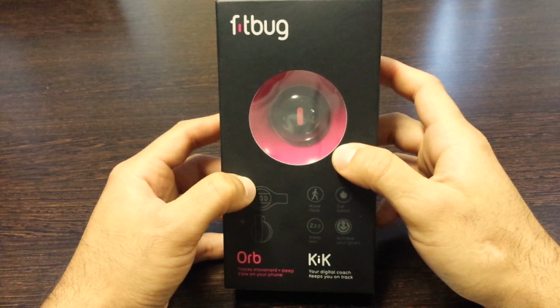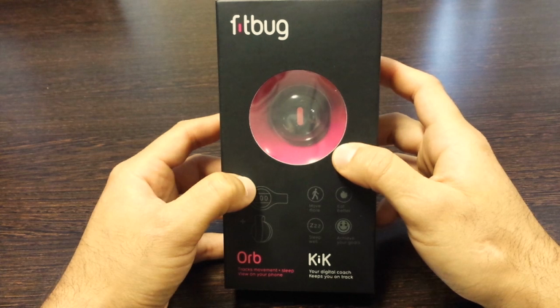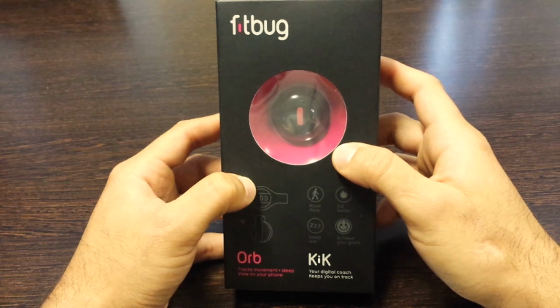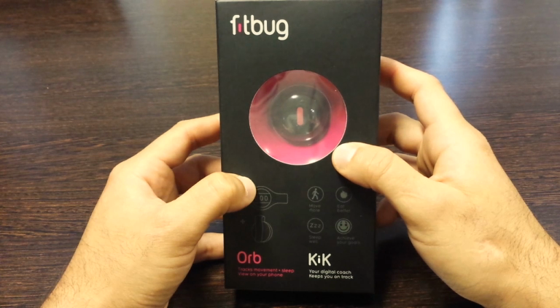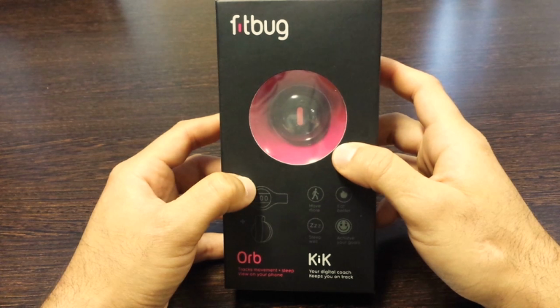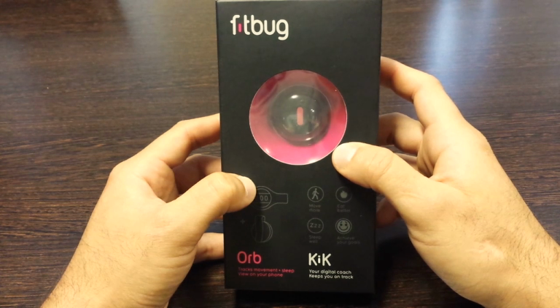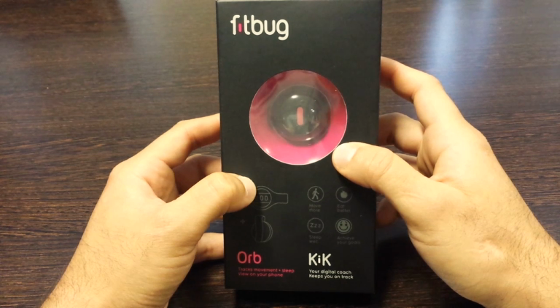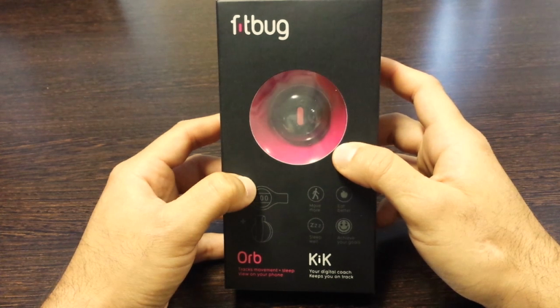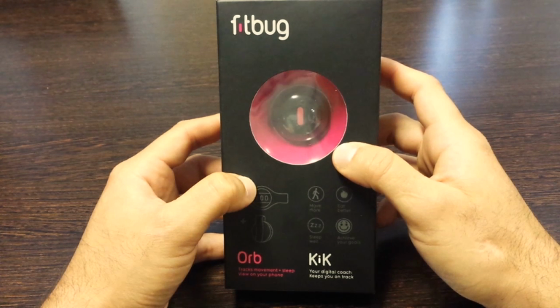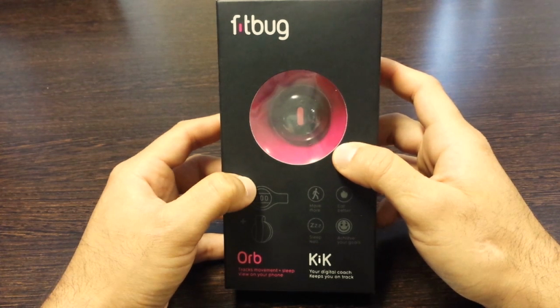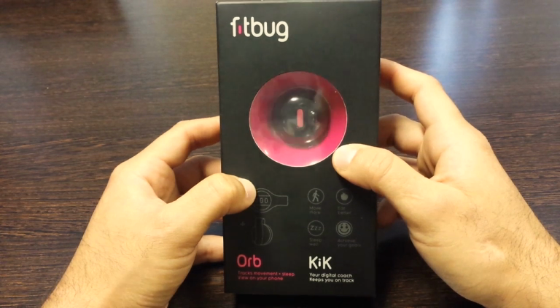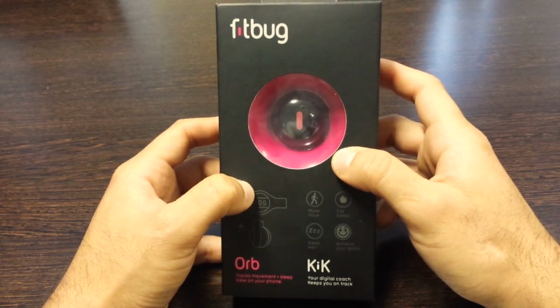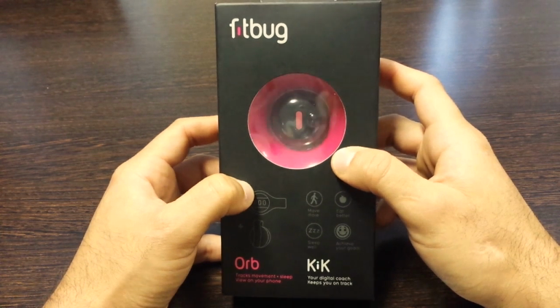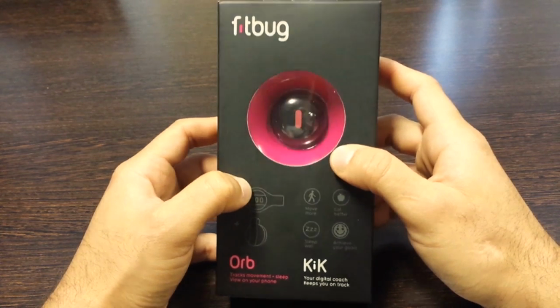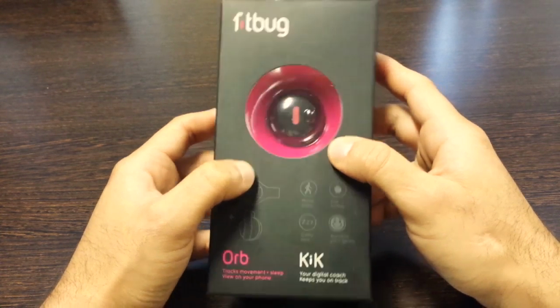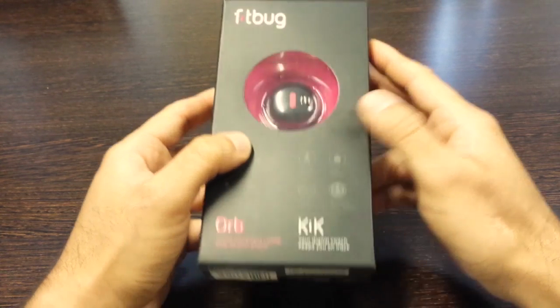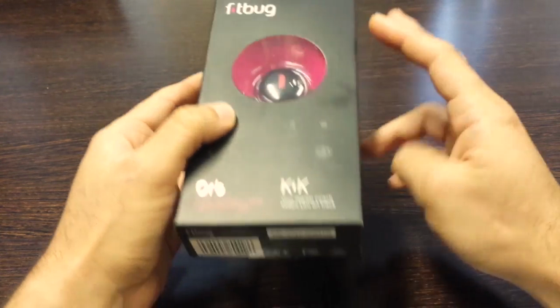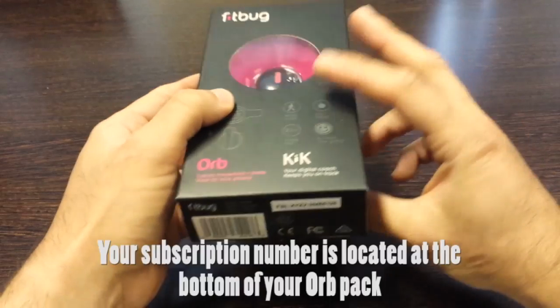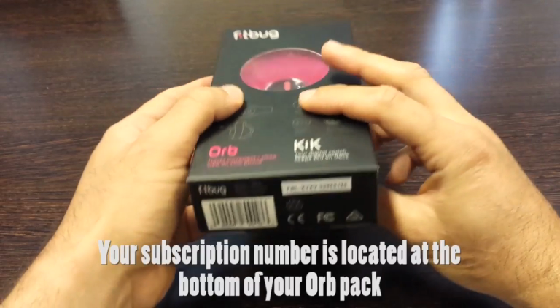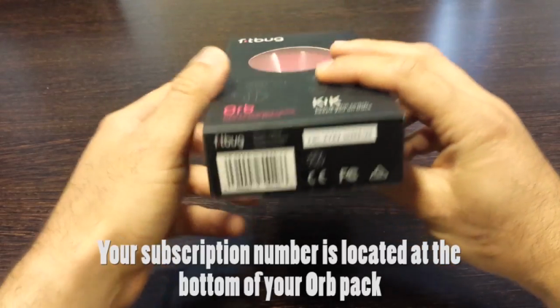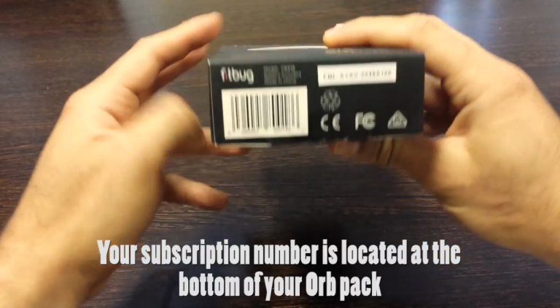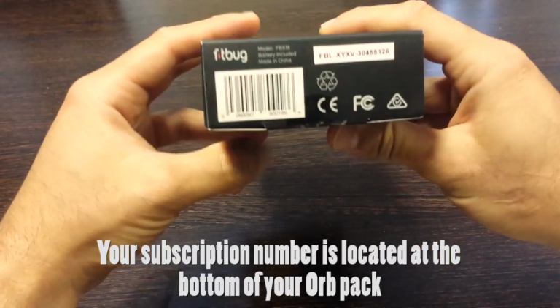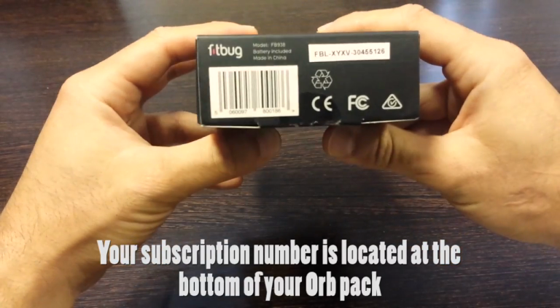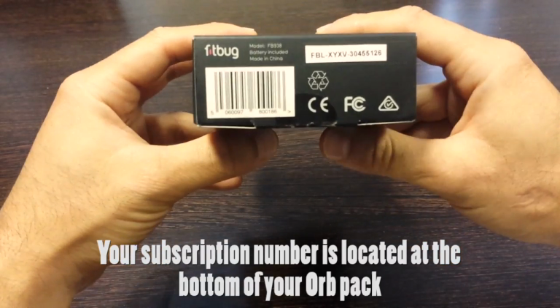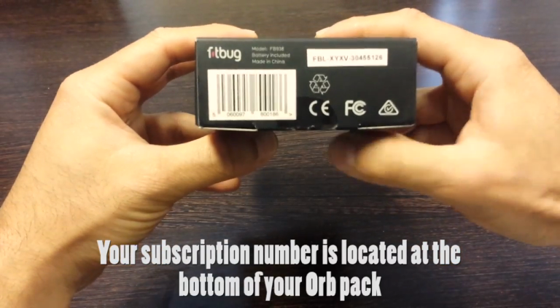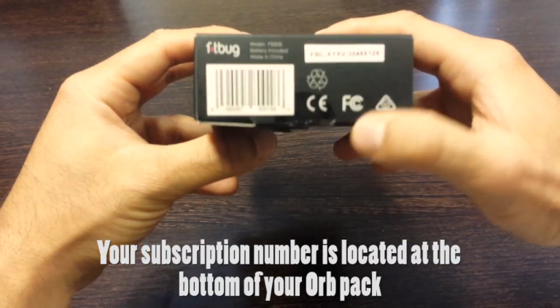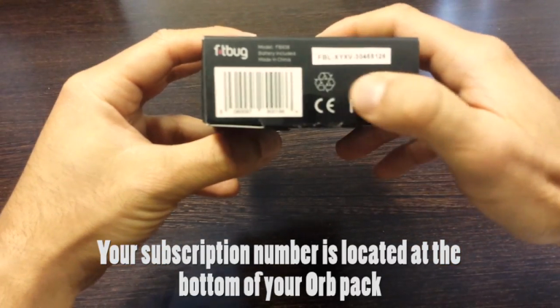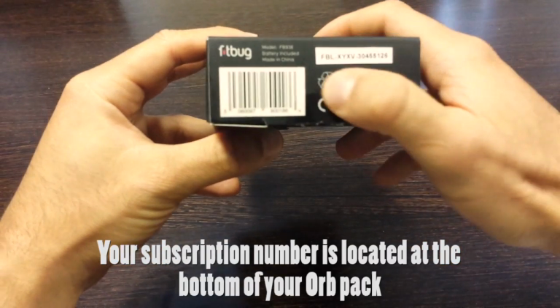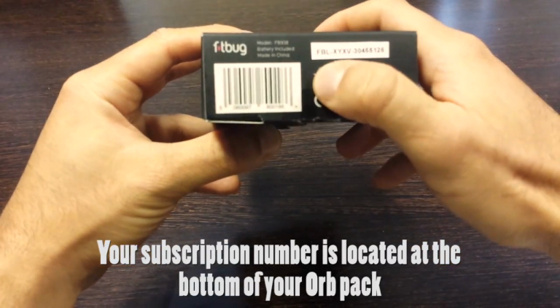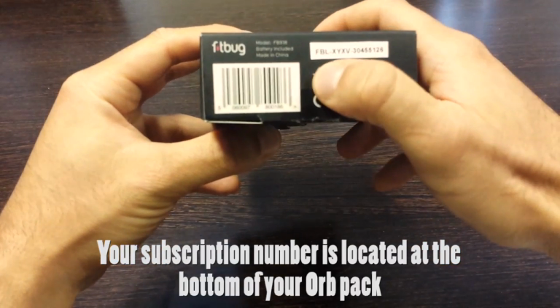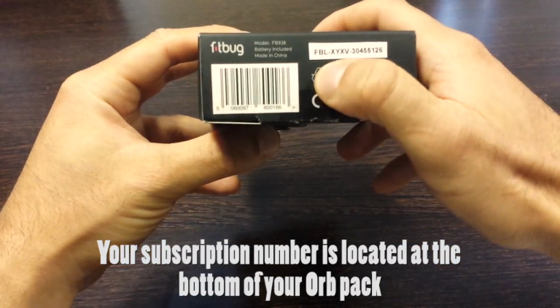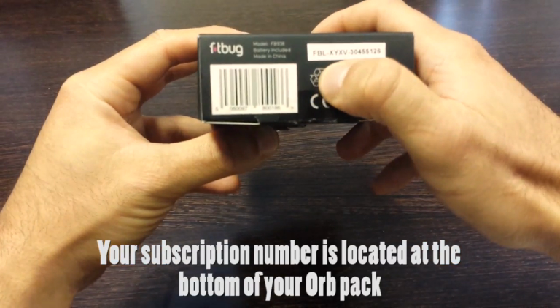First thing you want to do is locate your subscription number, which is located at the bottom of the orb right here.